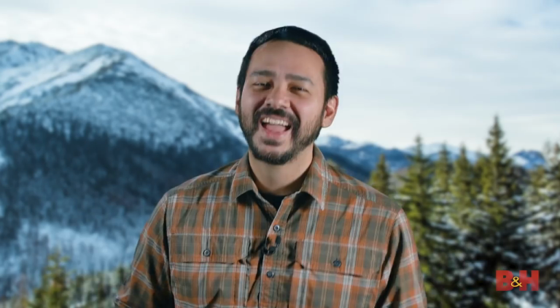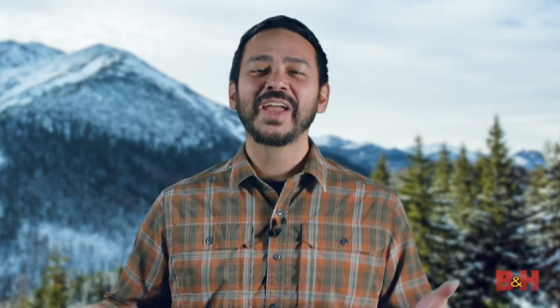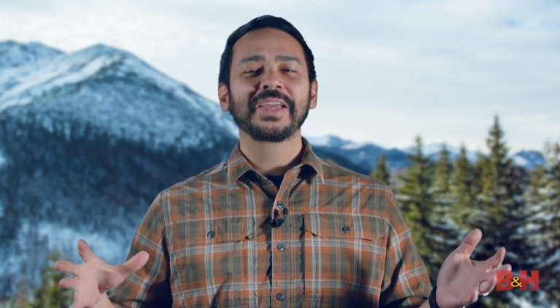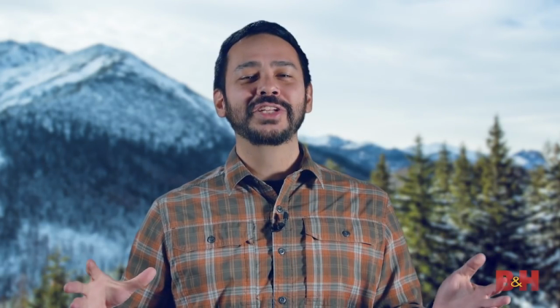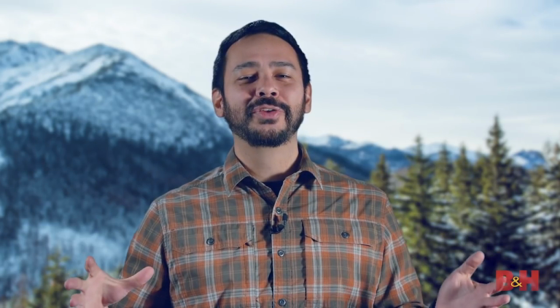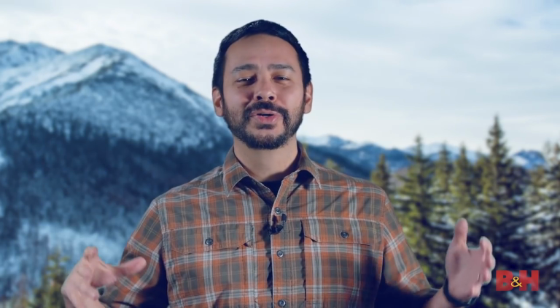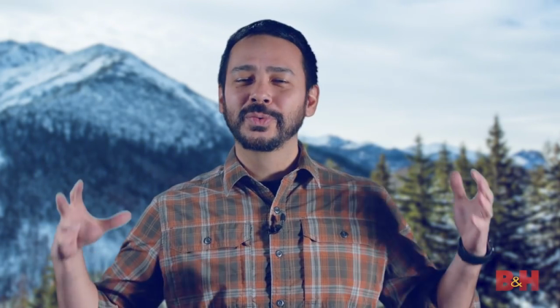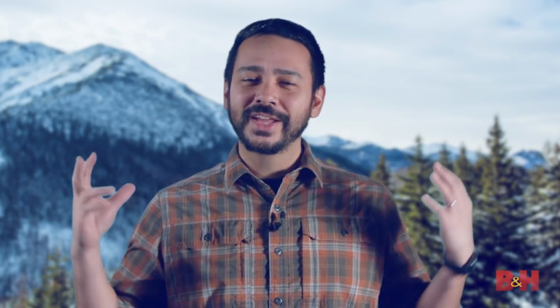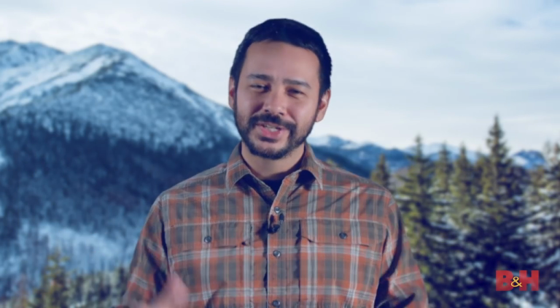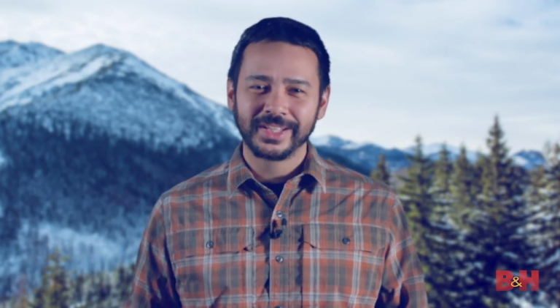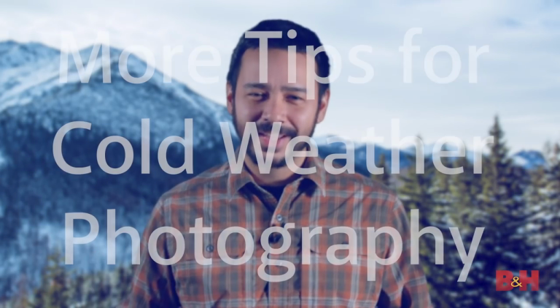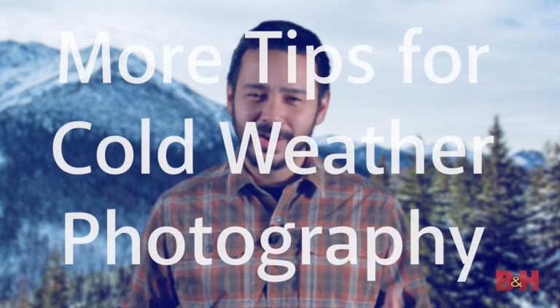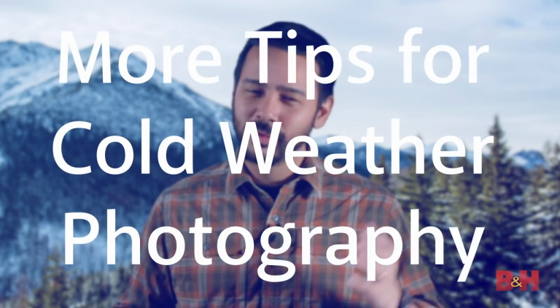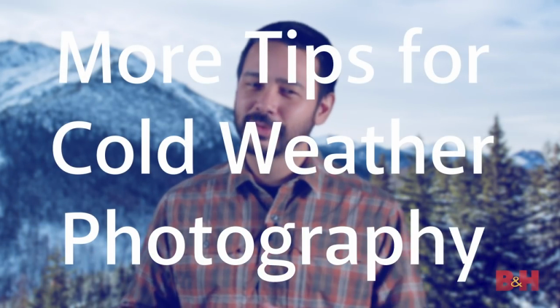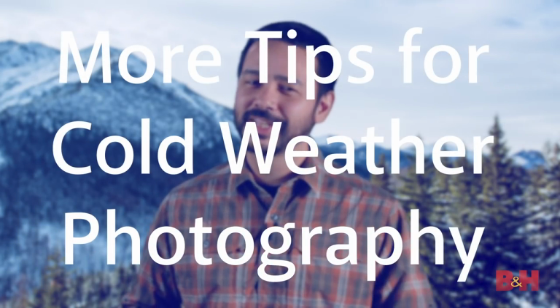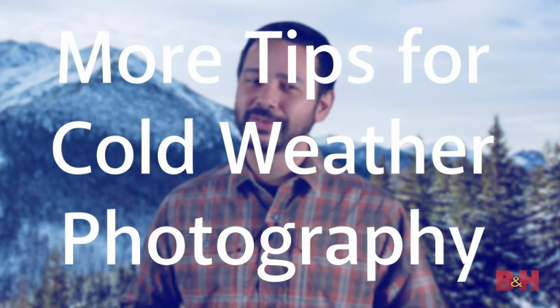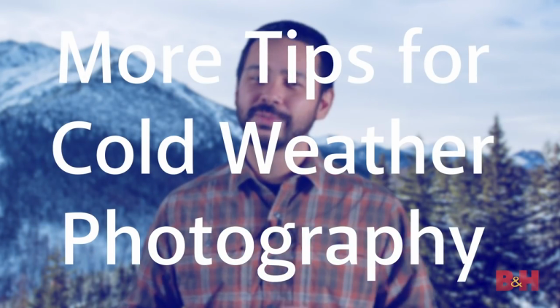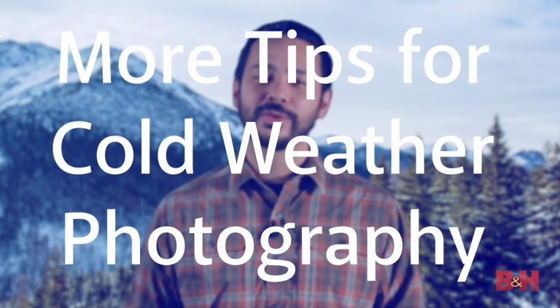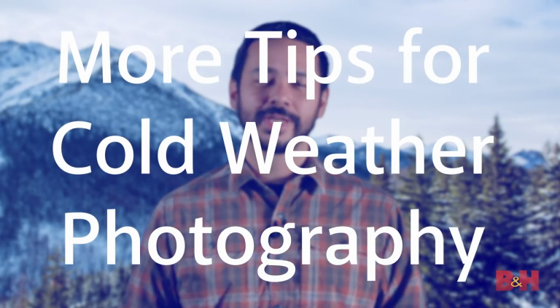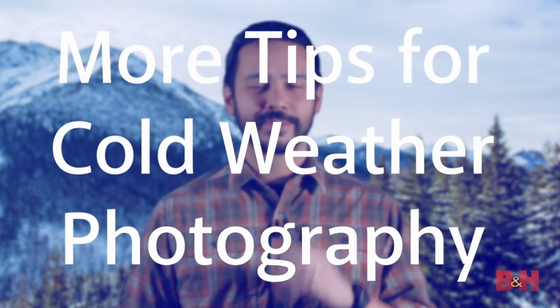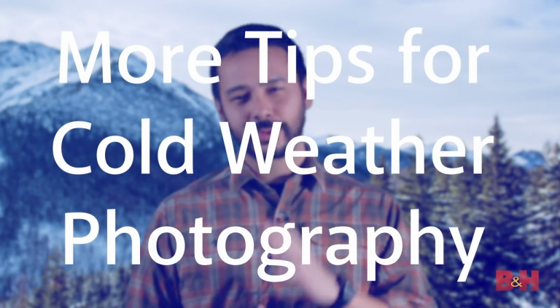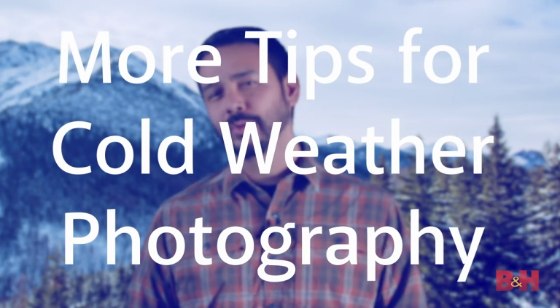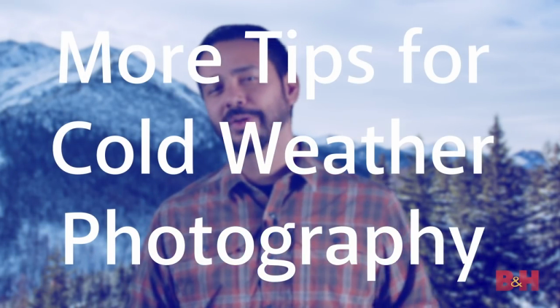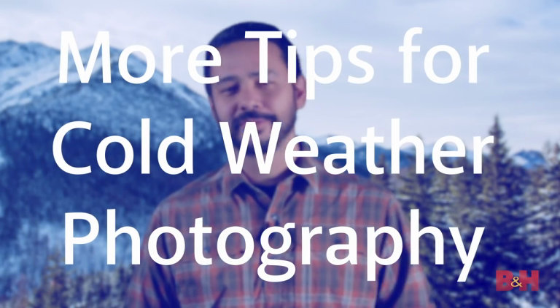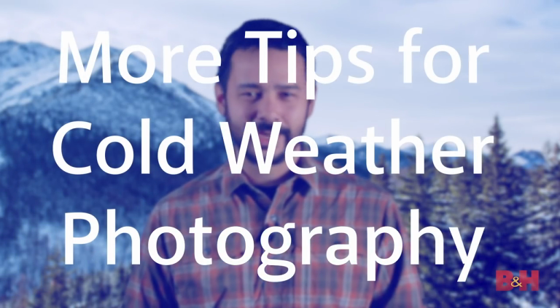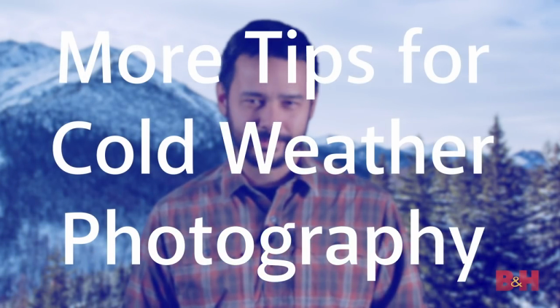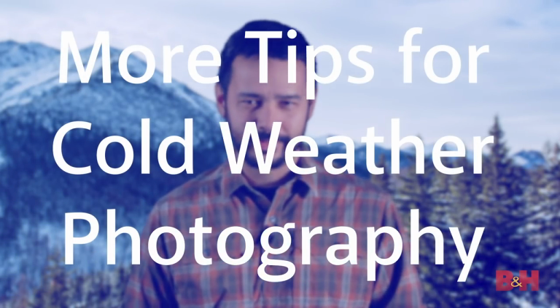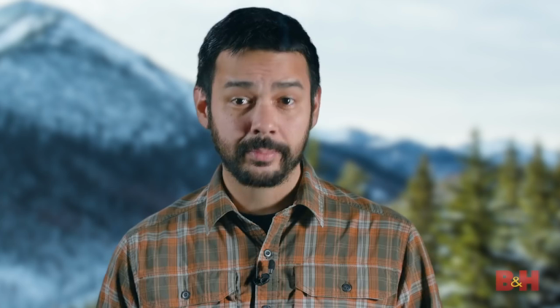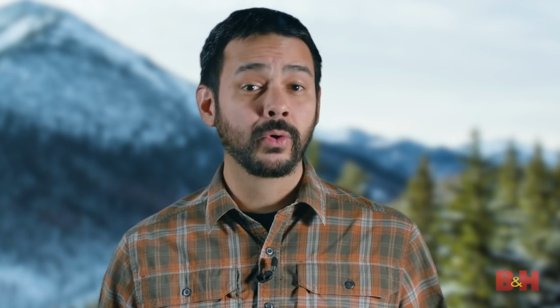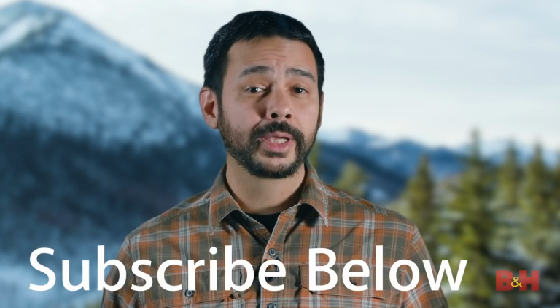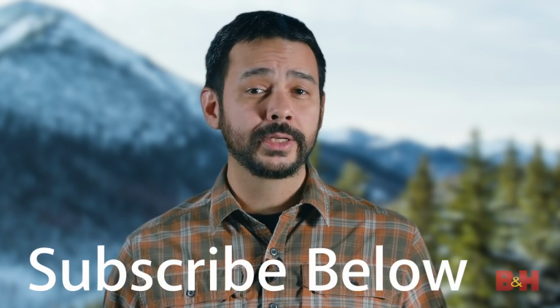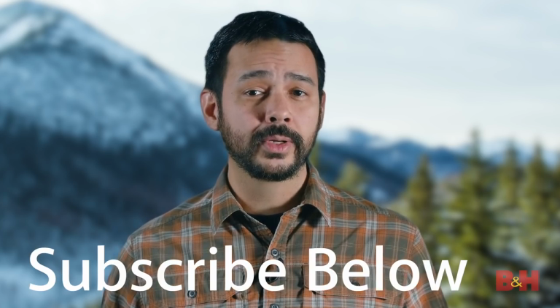Hey B&H viewers, with that chill in the air, we've put together some more tips for cold weather photography, but before we get into it,